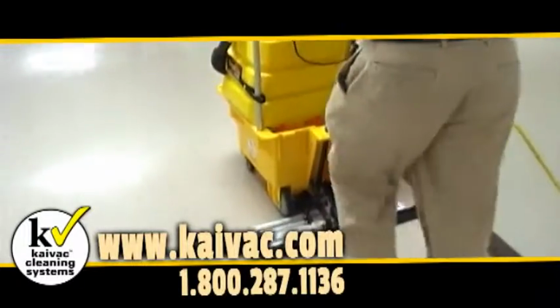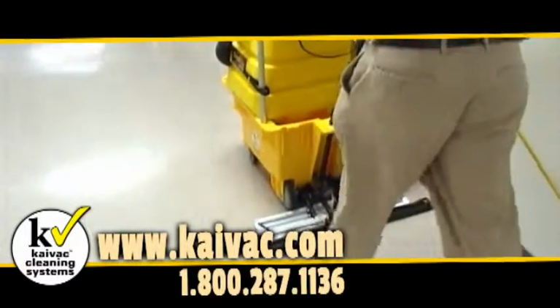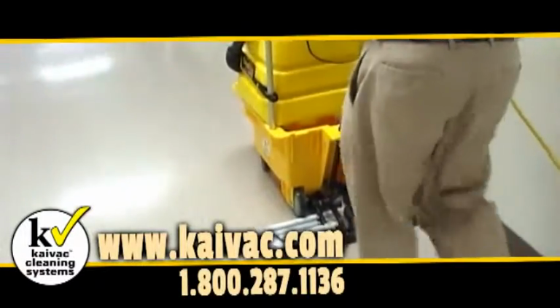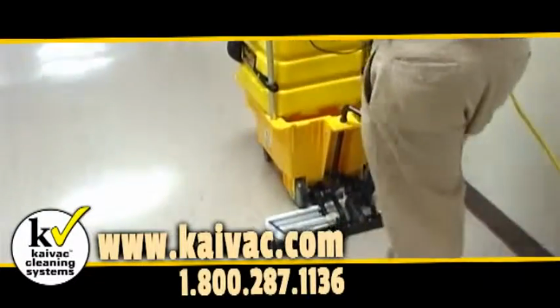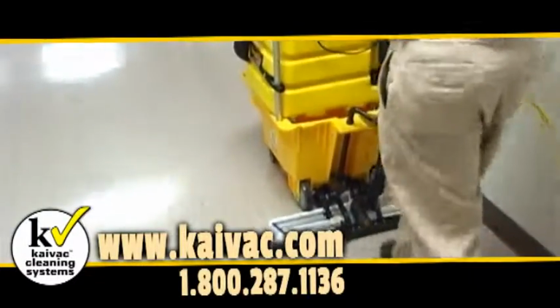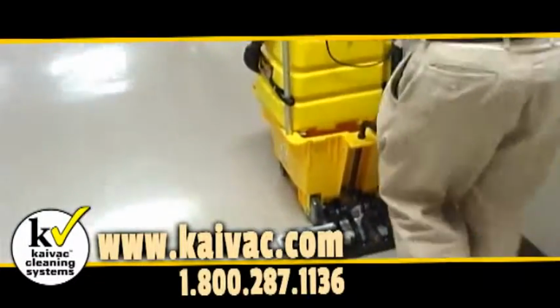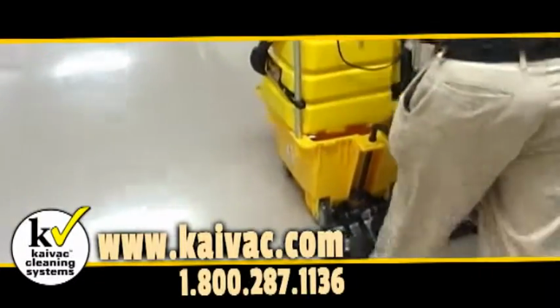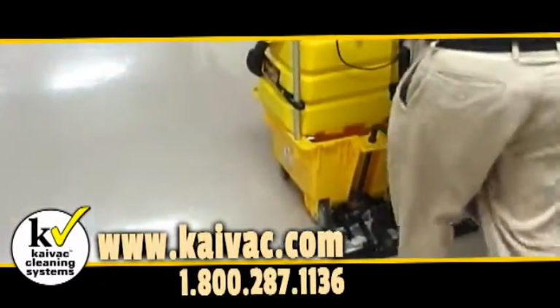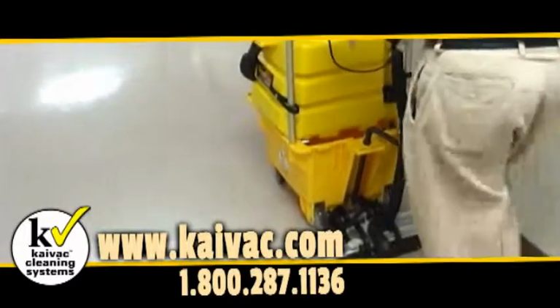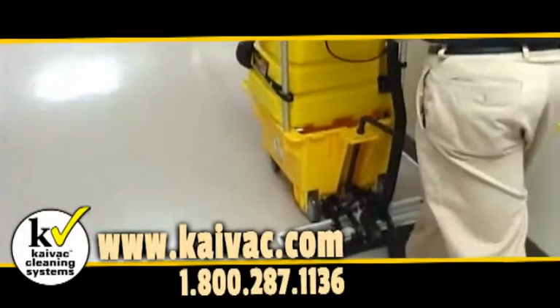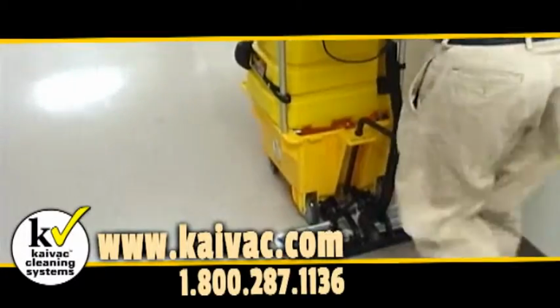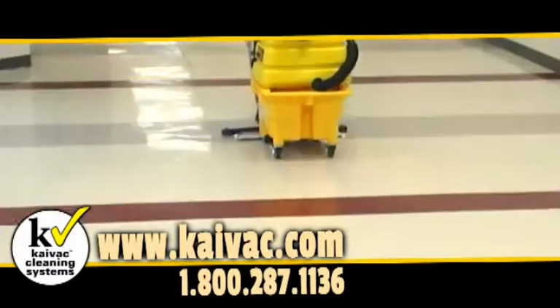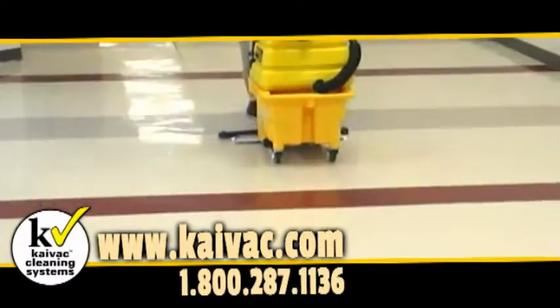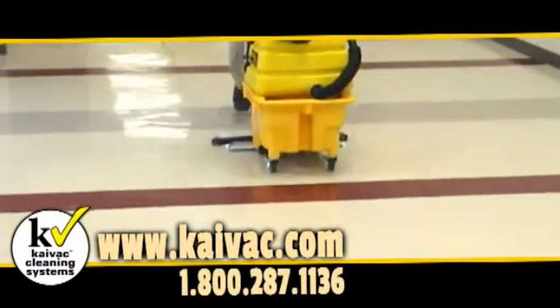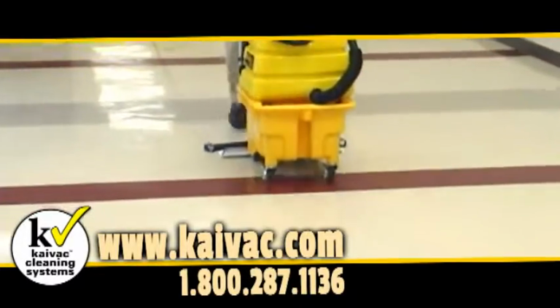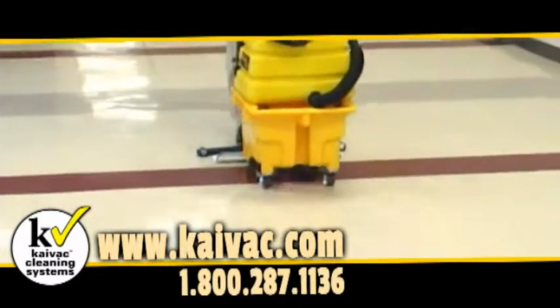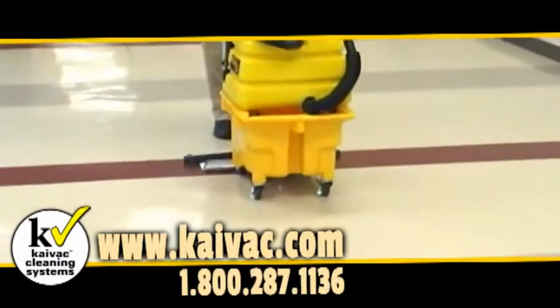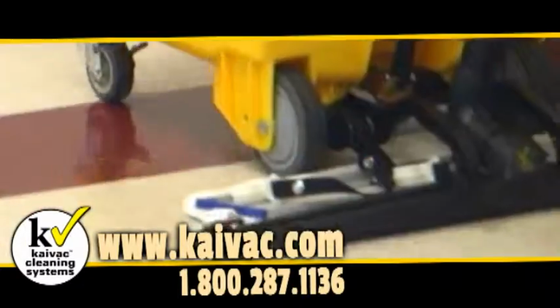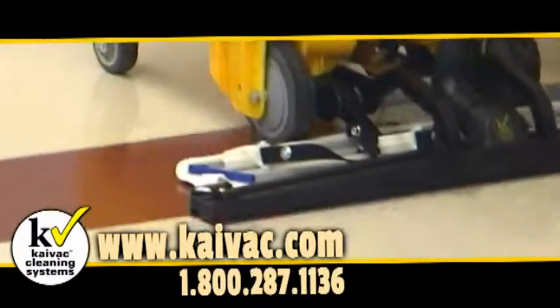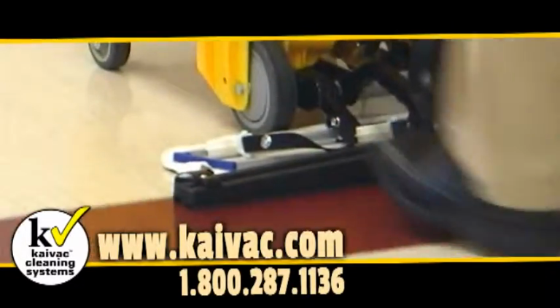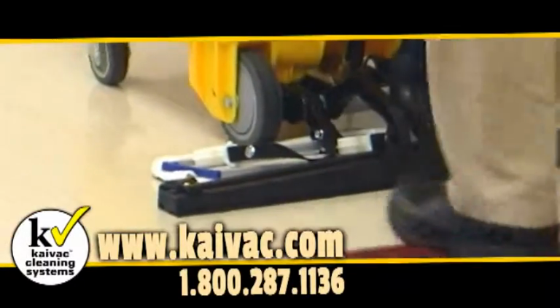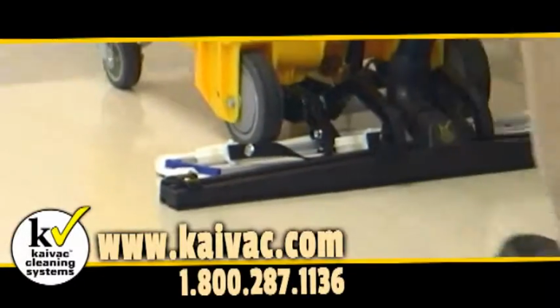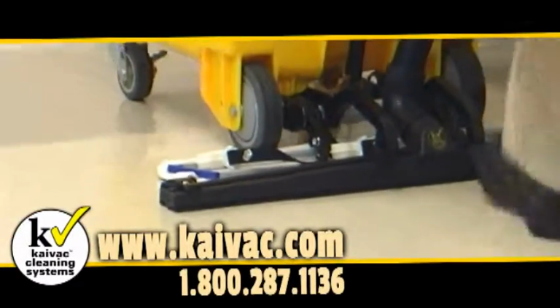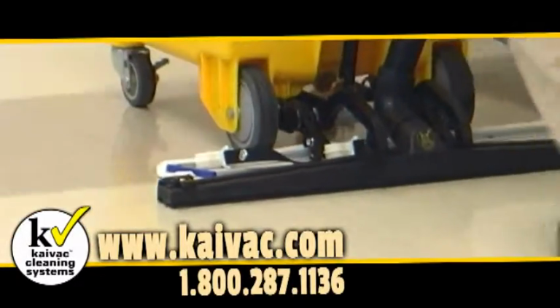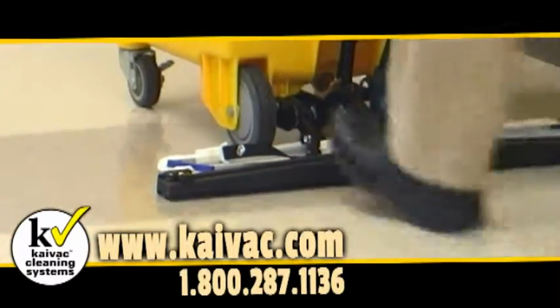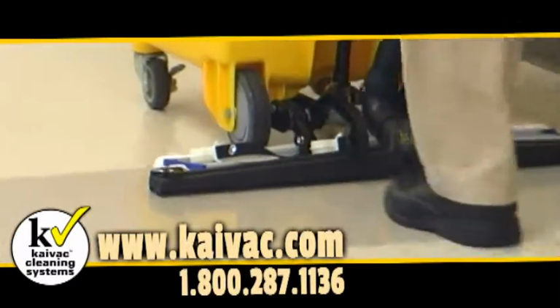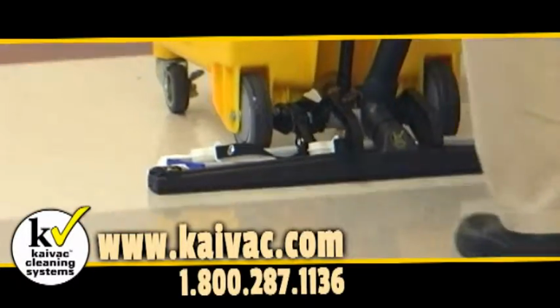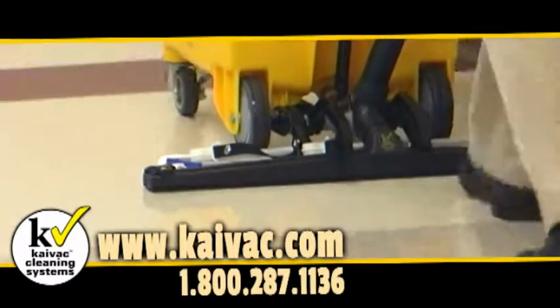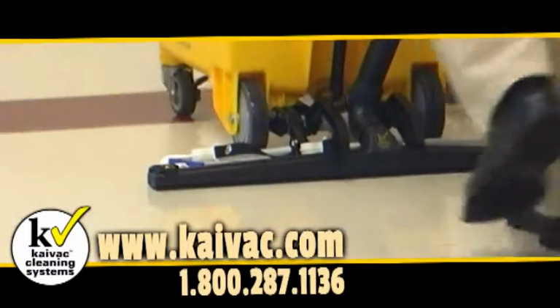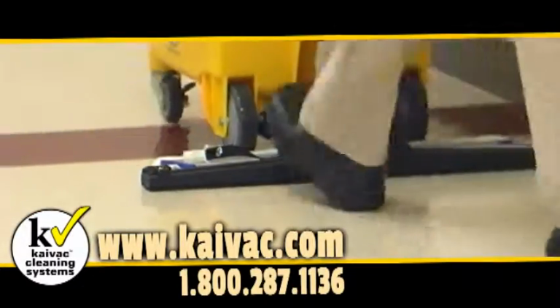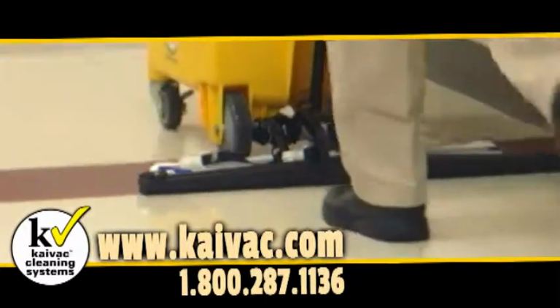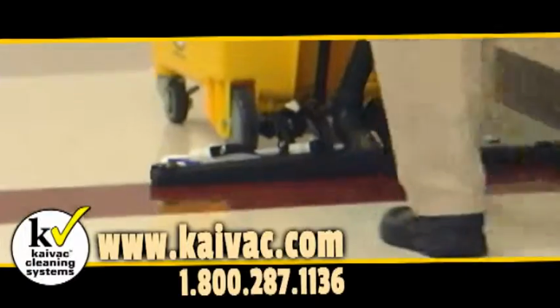Contact KyVac today to see how simple it really is to achieve cleaner, safer floors while saving valuable time and money.